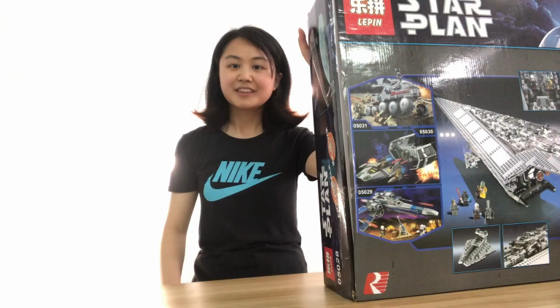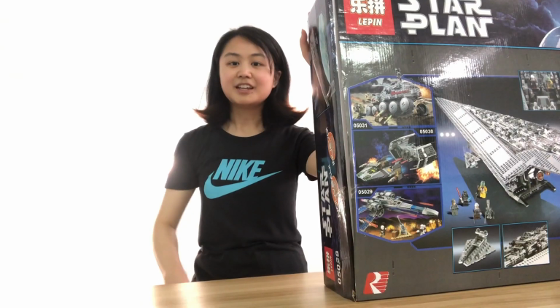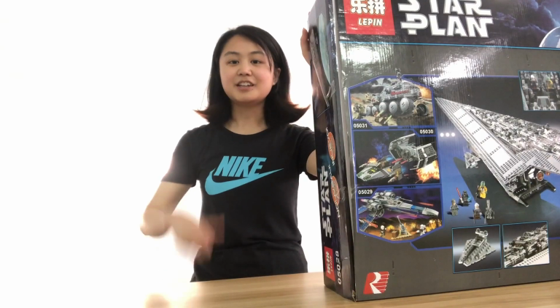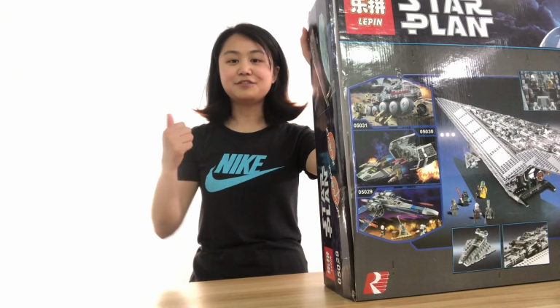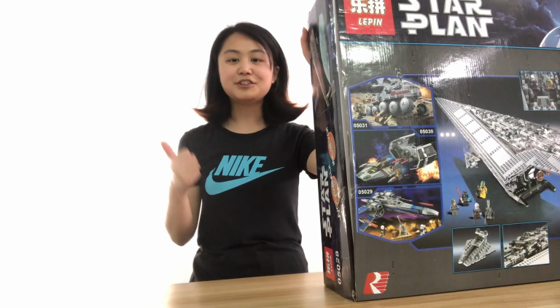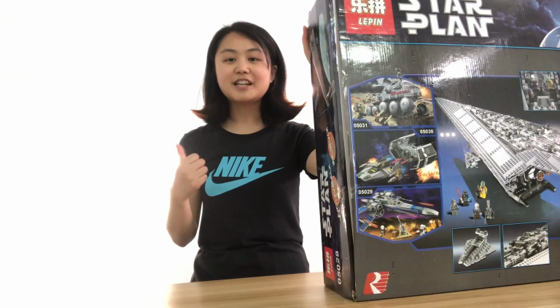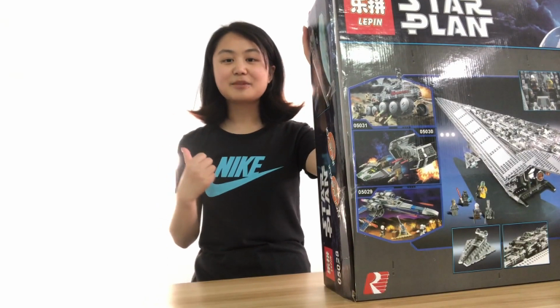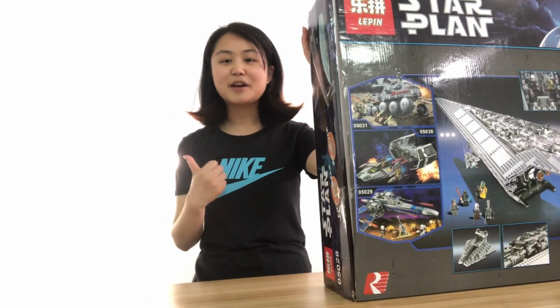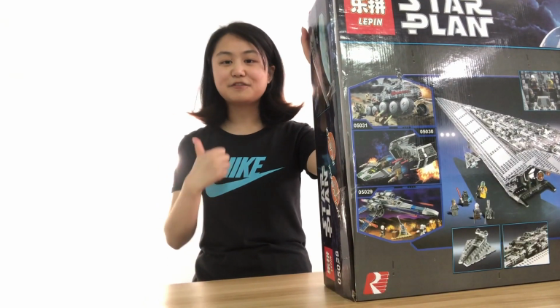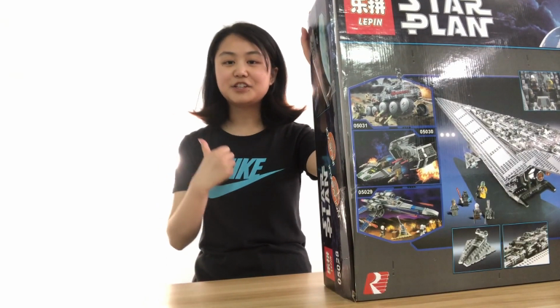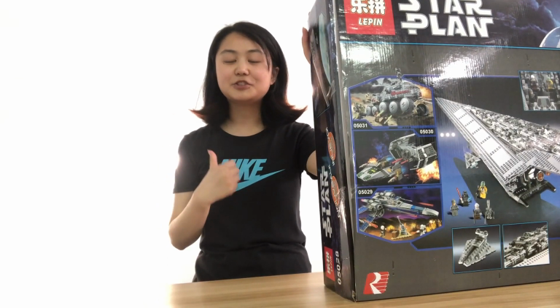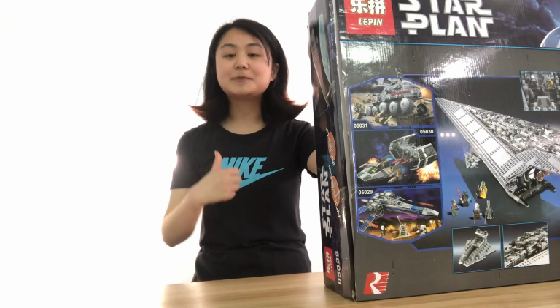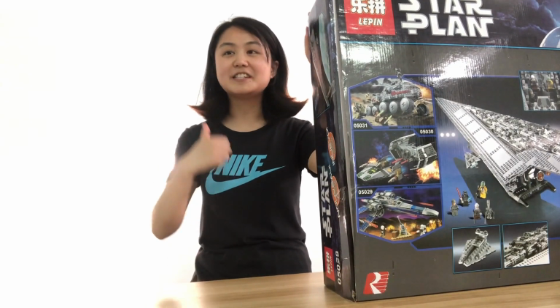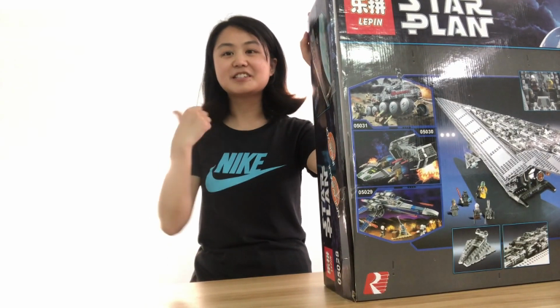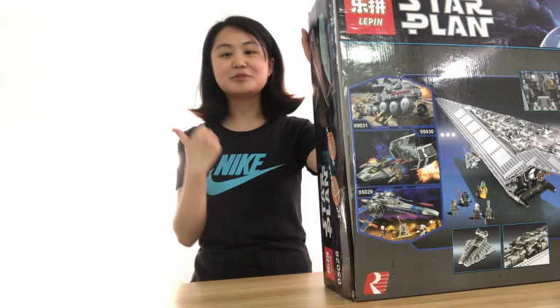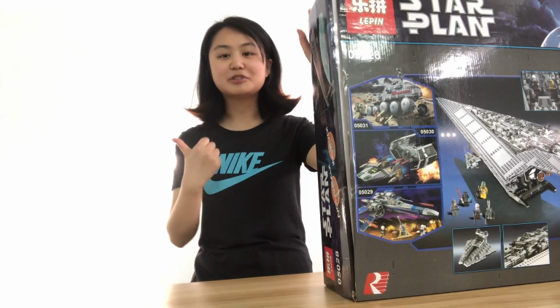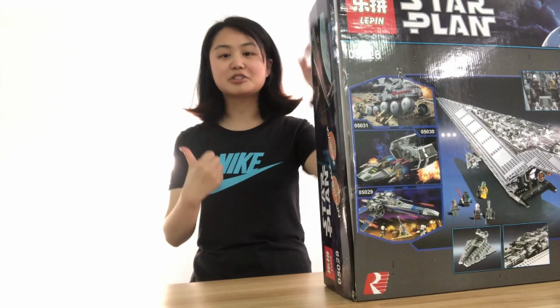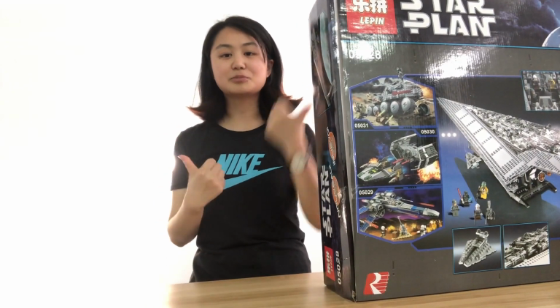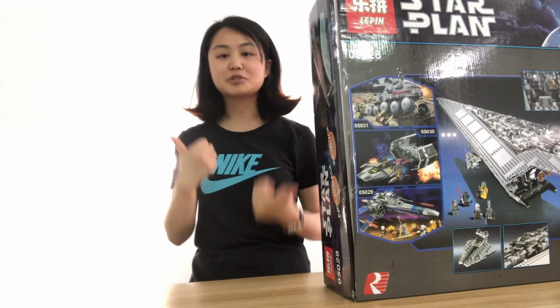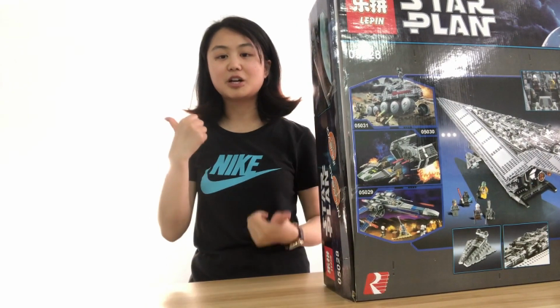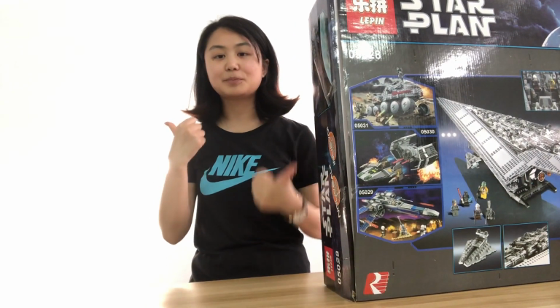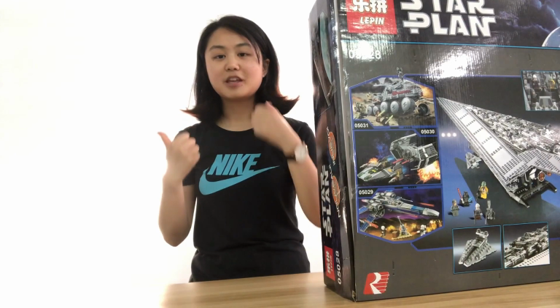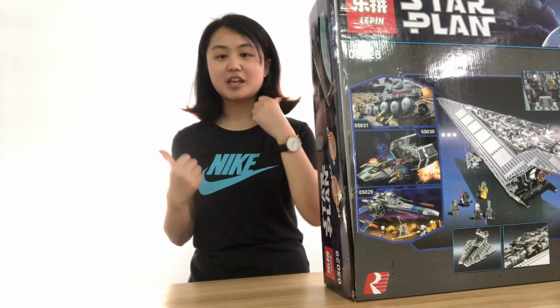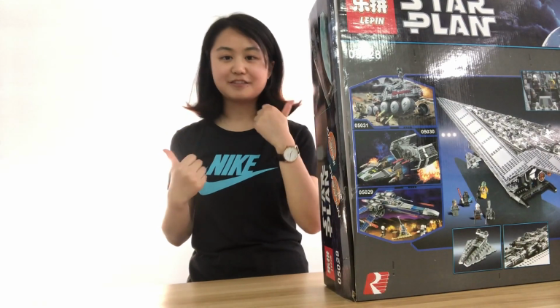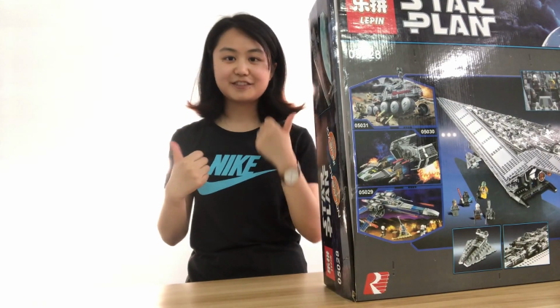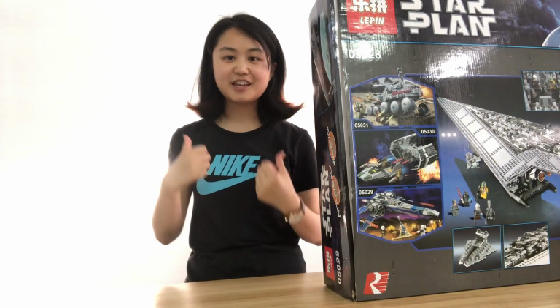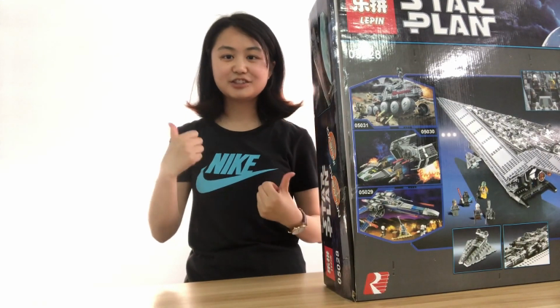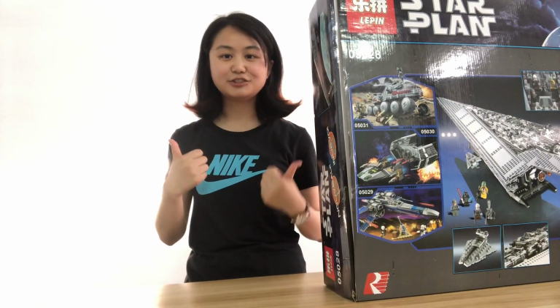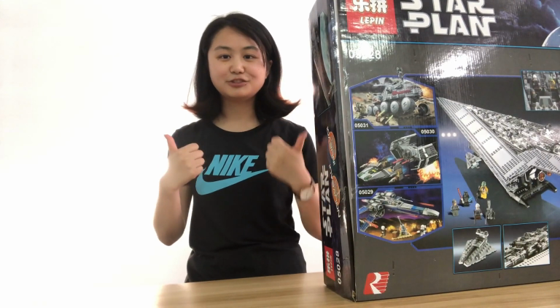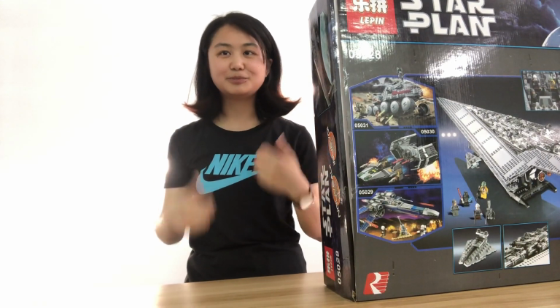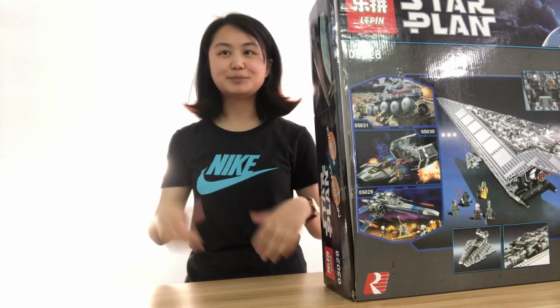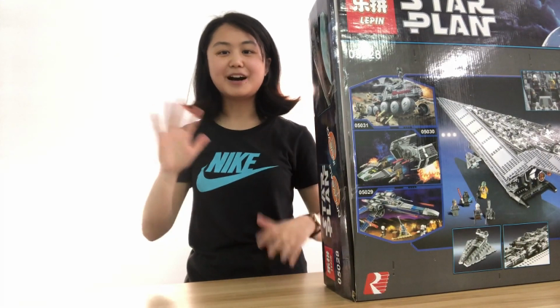If you like my video, please give me a thumbs up and thank you. Bye!